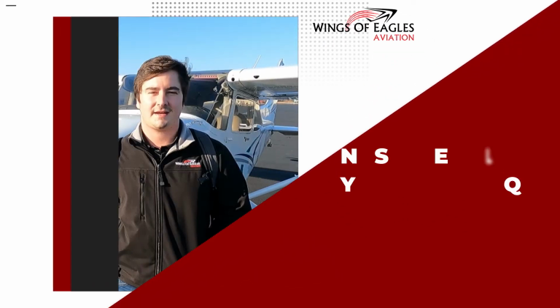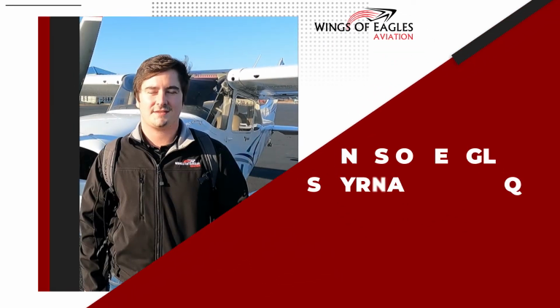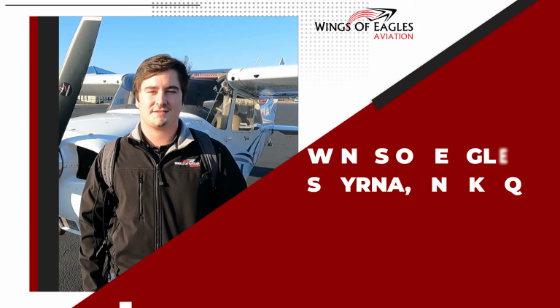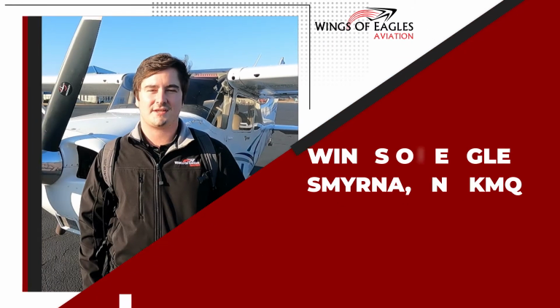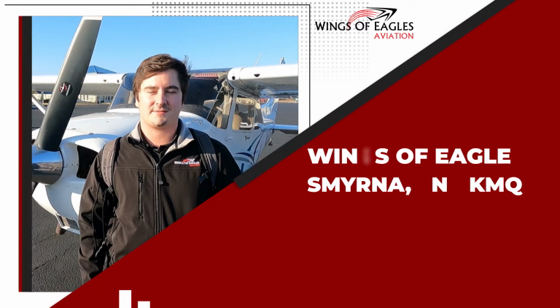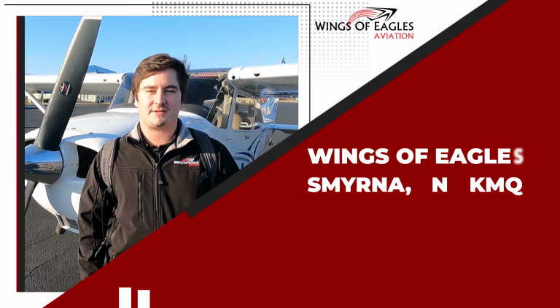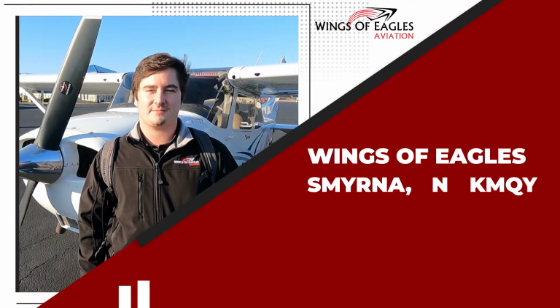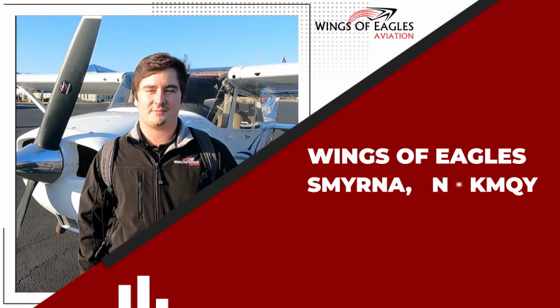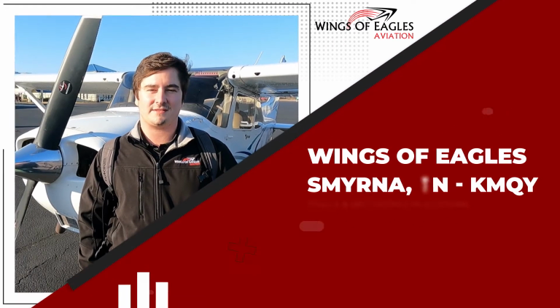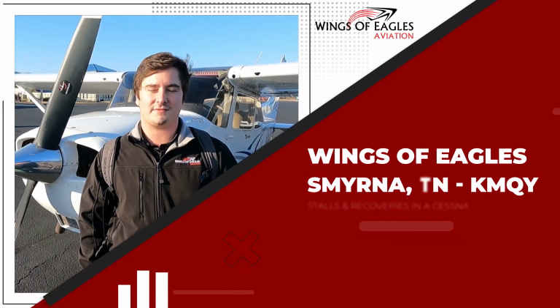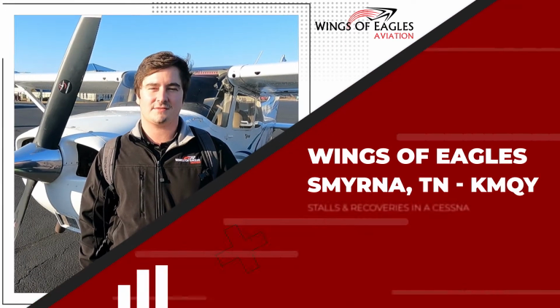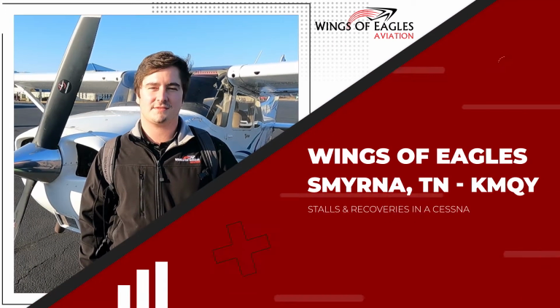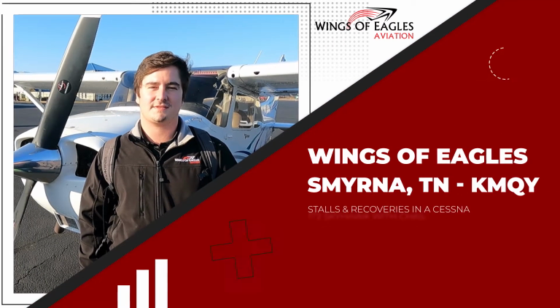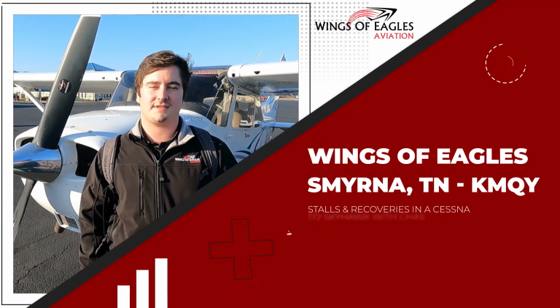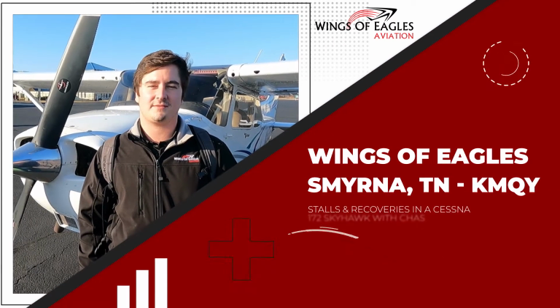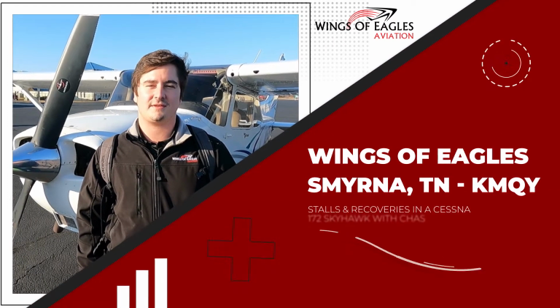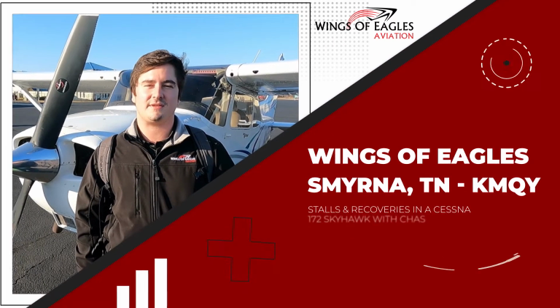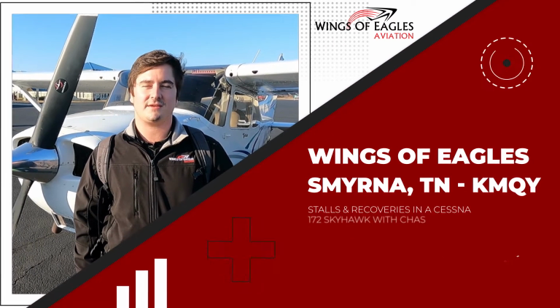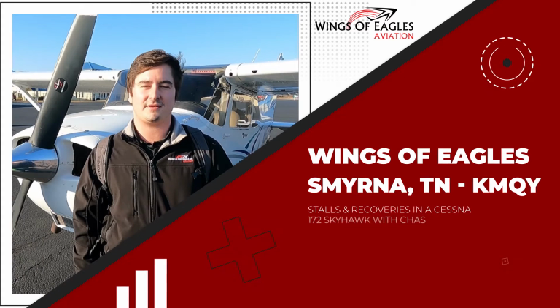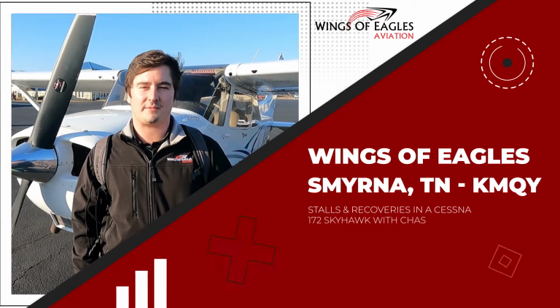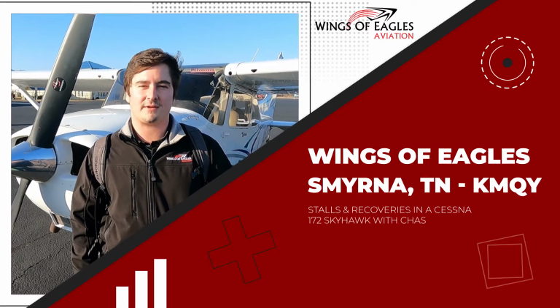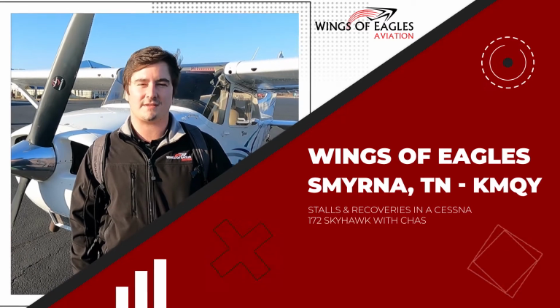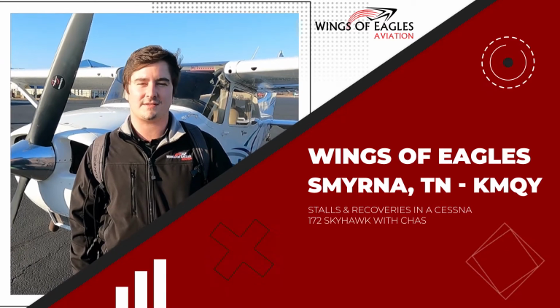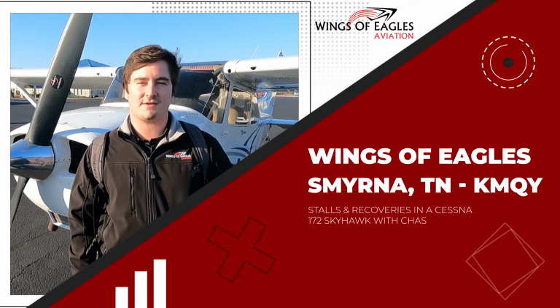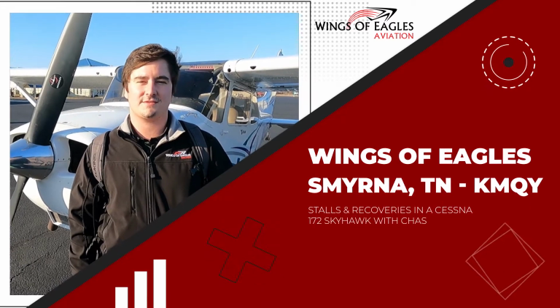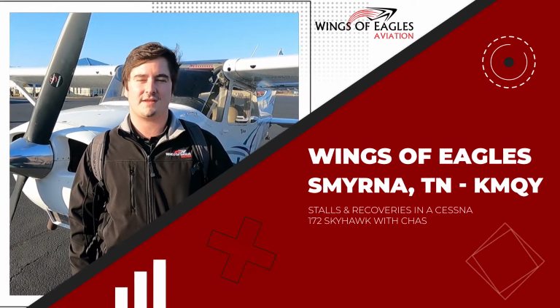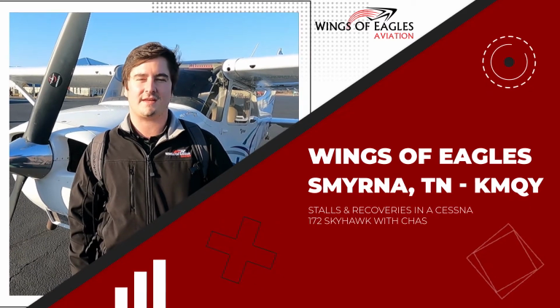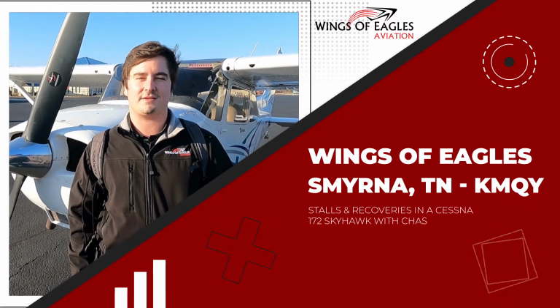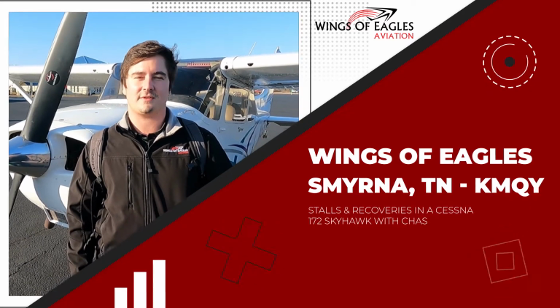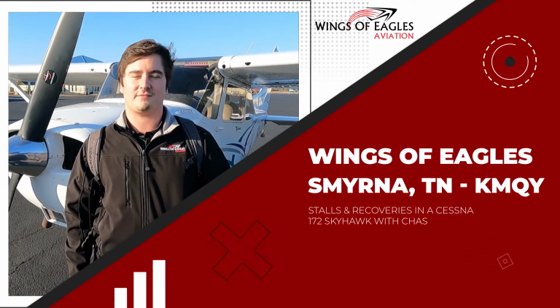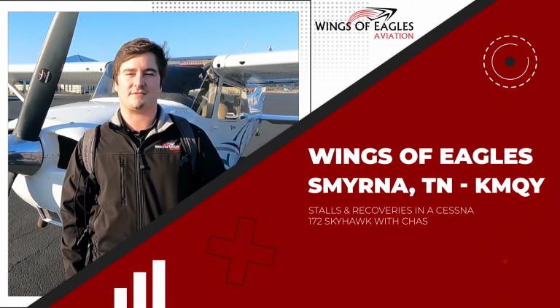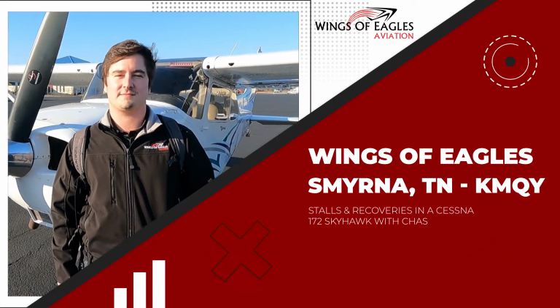Hi, this is Chaz Bingham with Wings of Eagles. Today we're going to be going up and working on stalls and their recoveries.